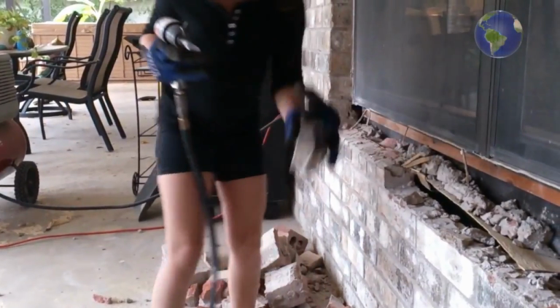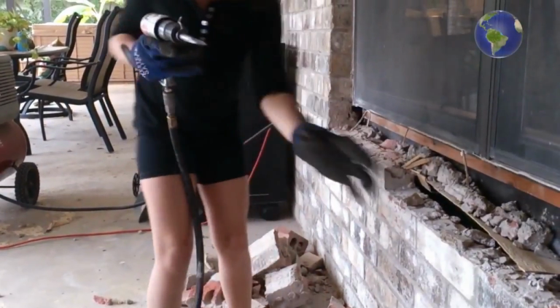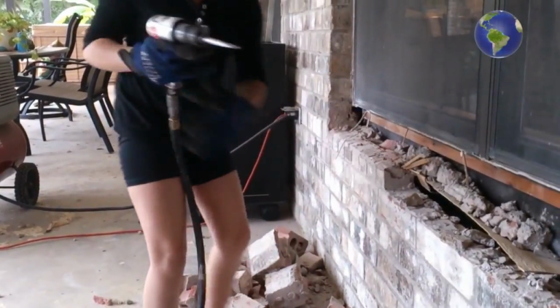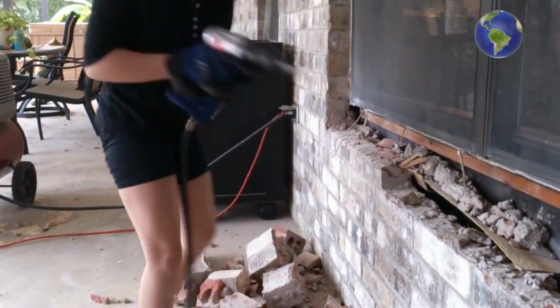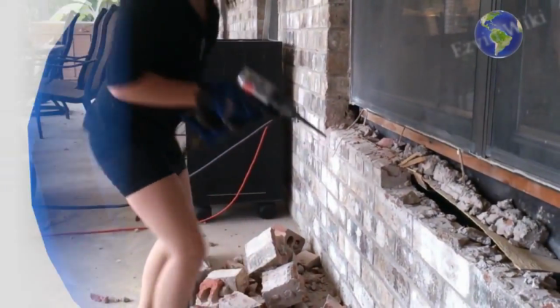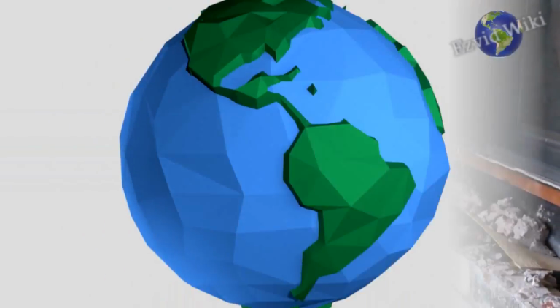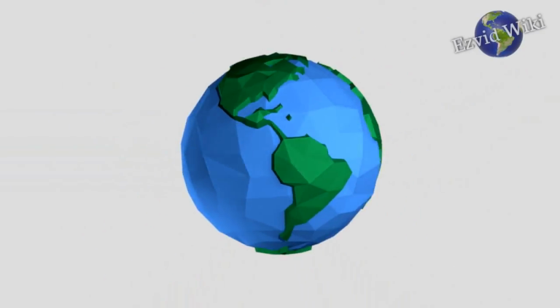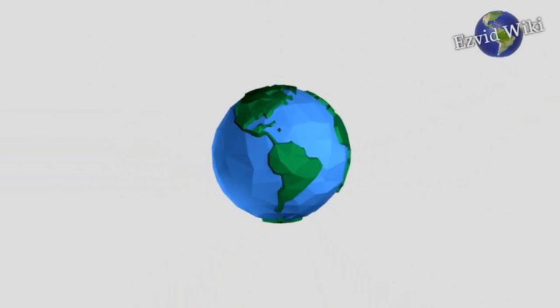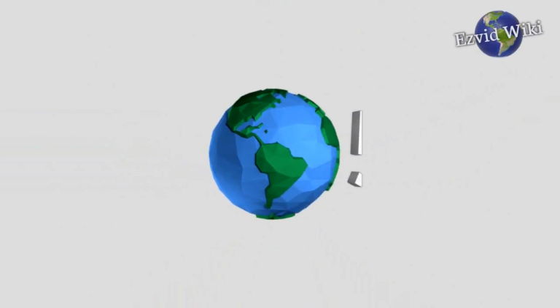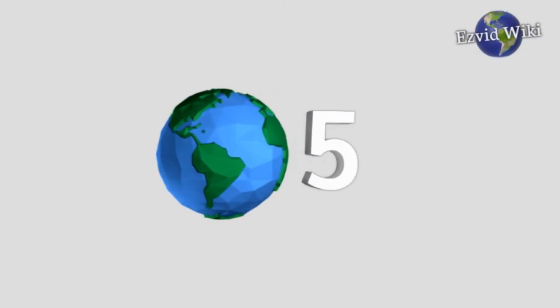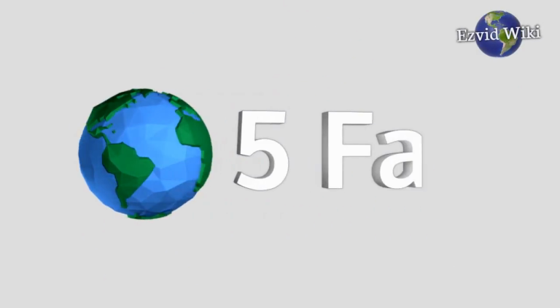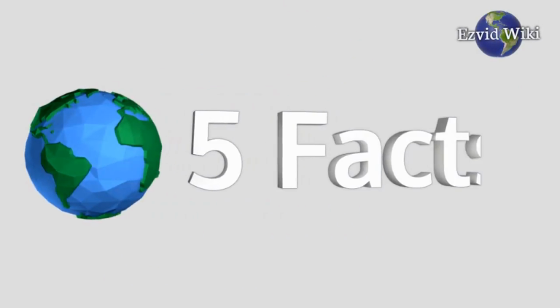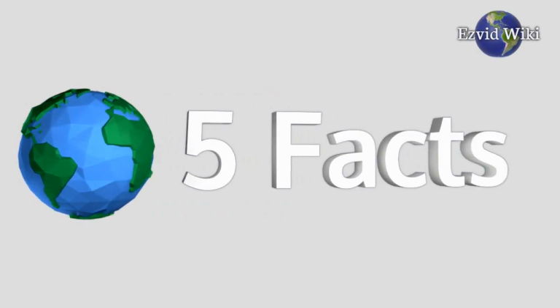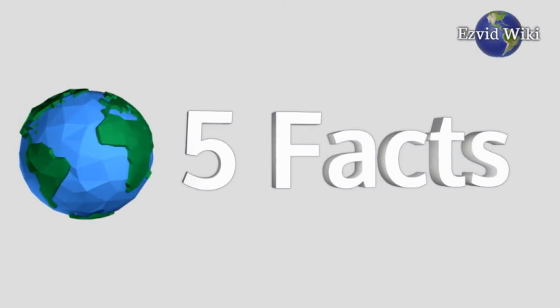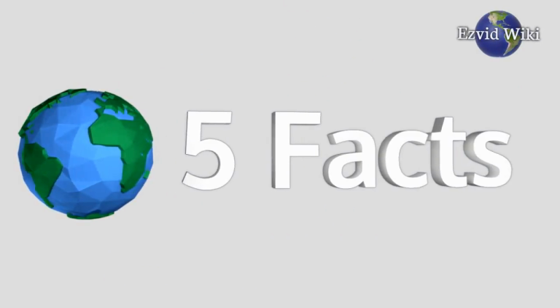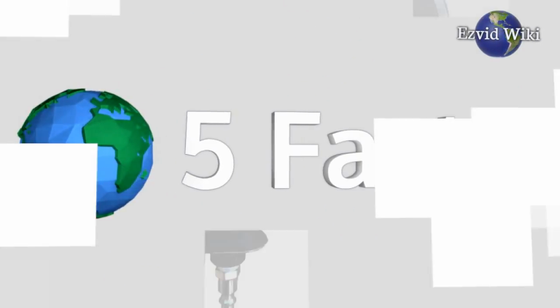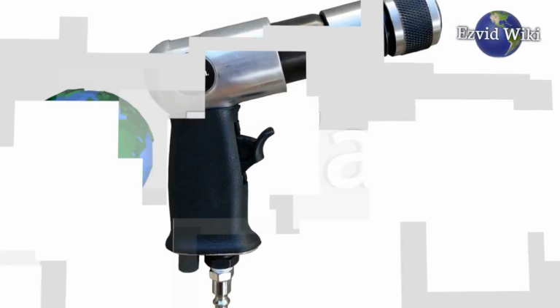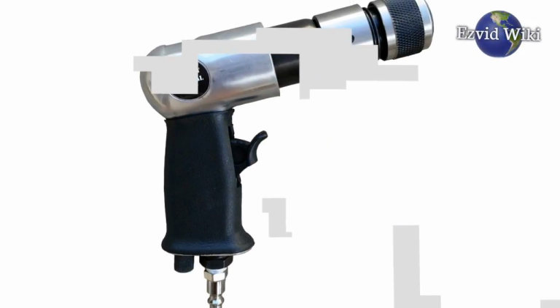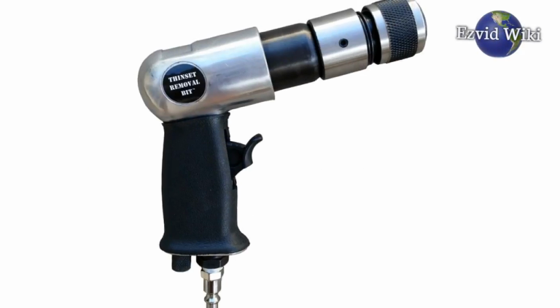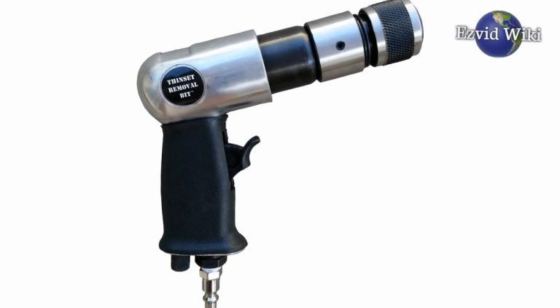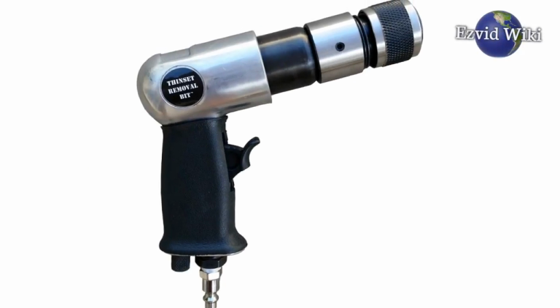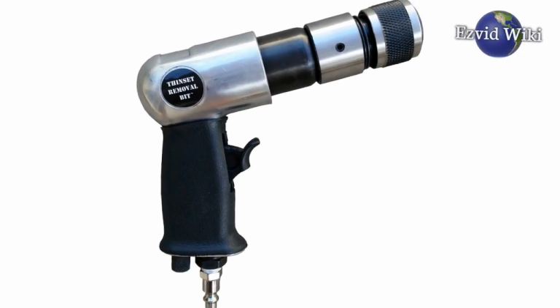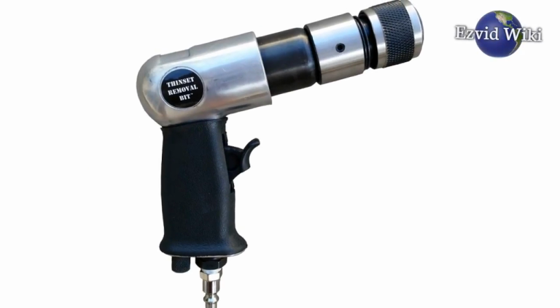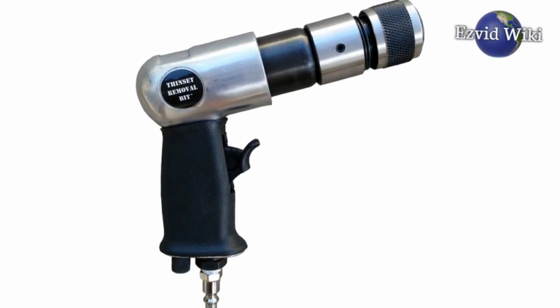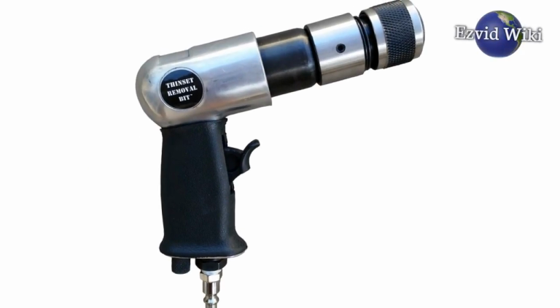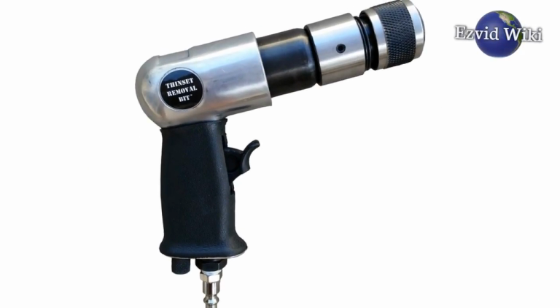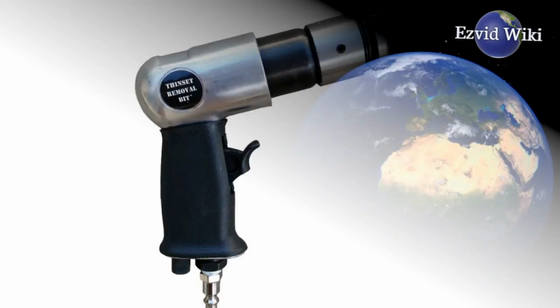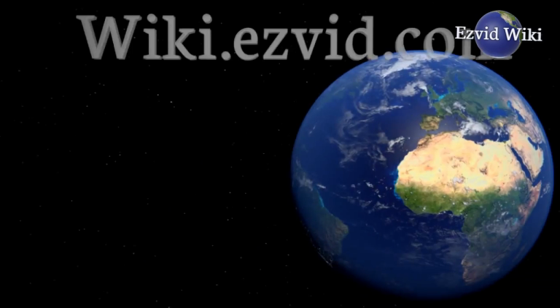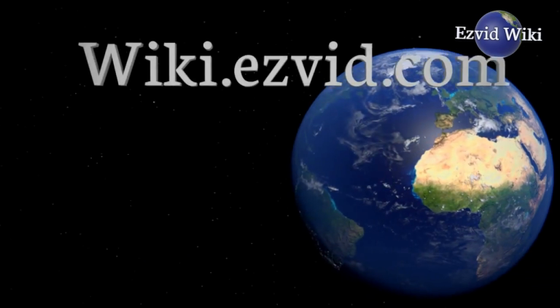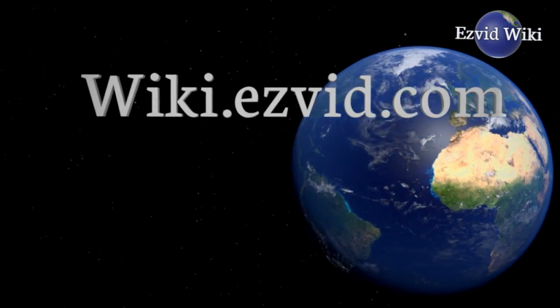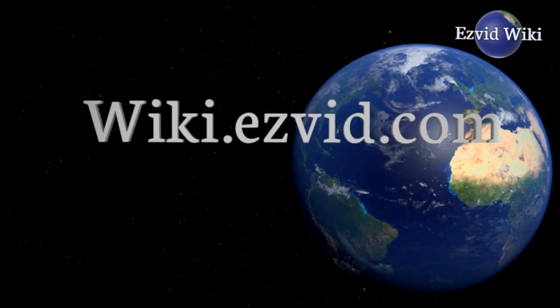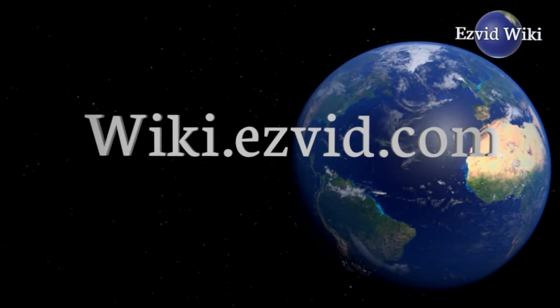These are the 5 facts you need to know about air hammers. Brought to you by EasyVidWiki.